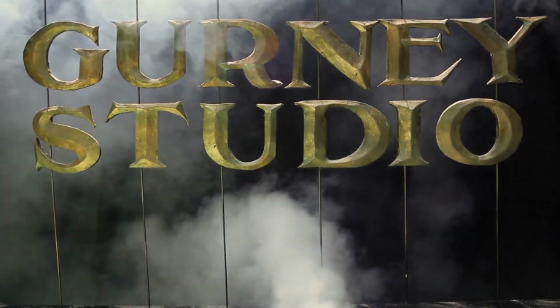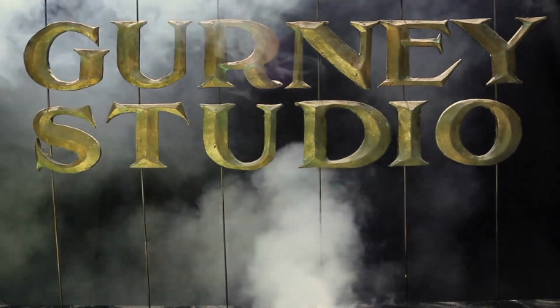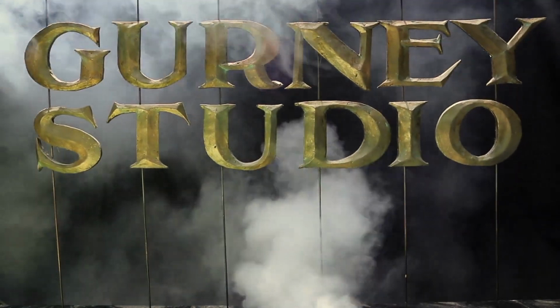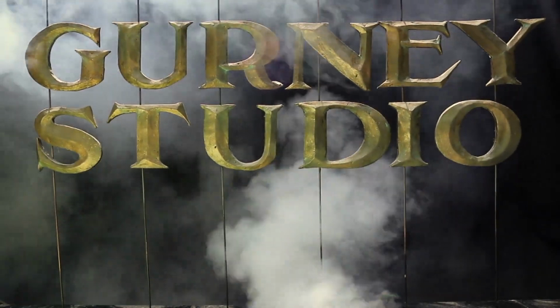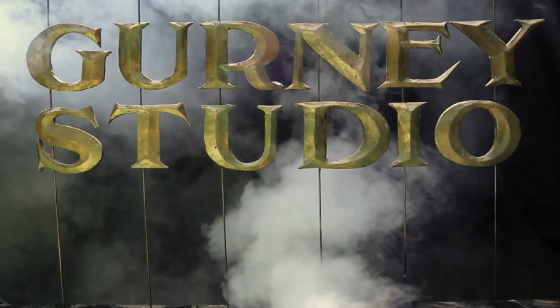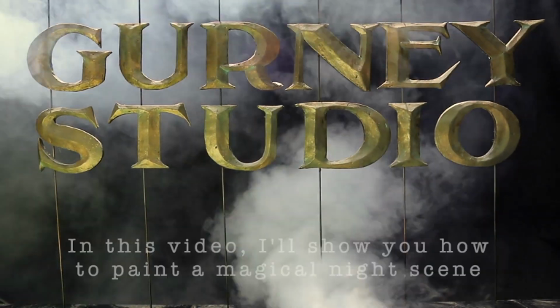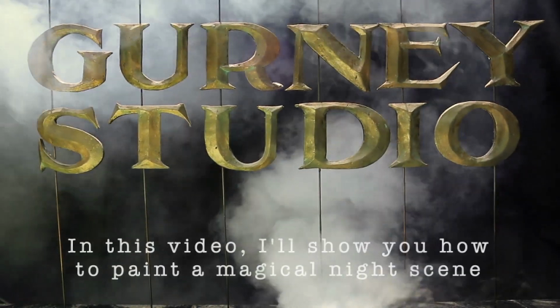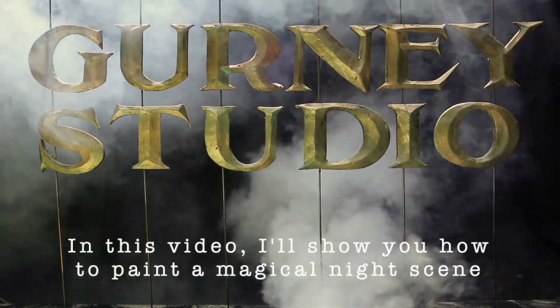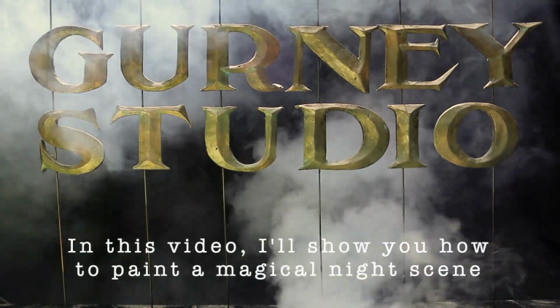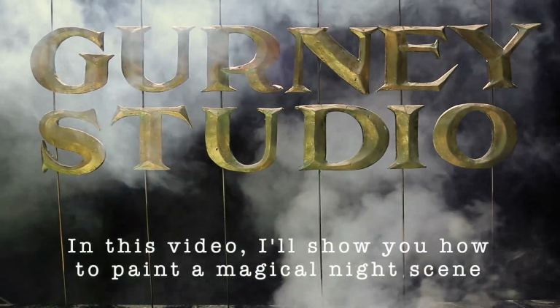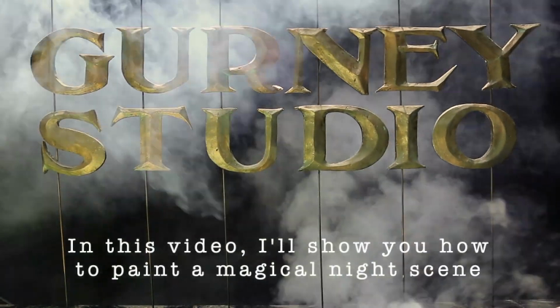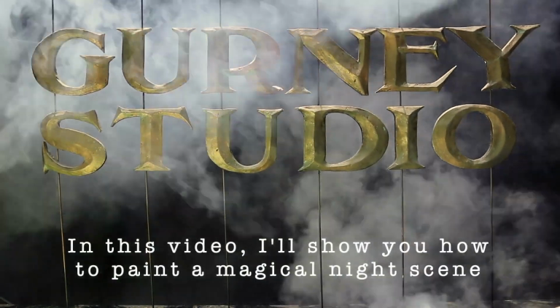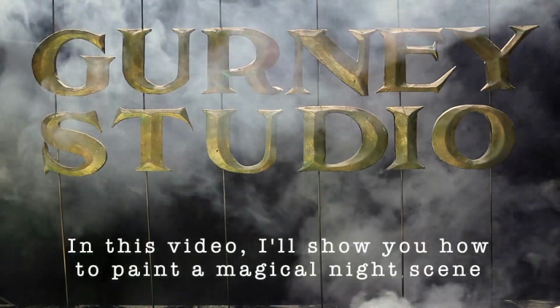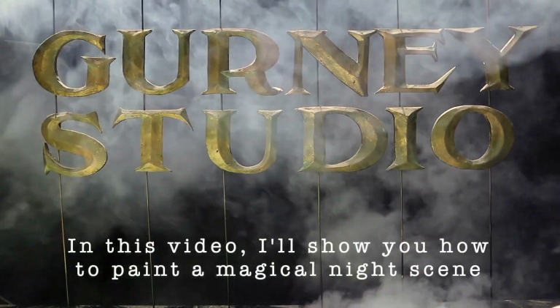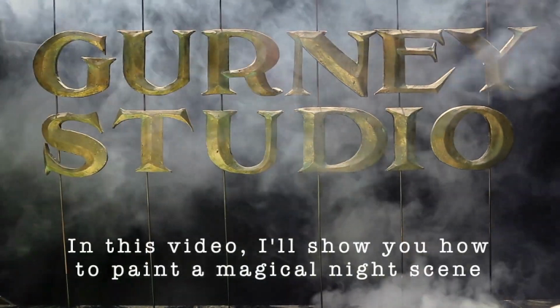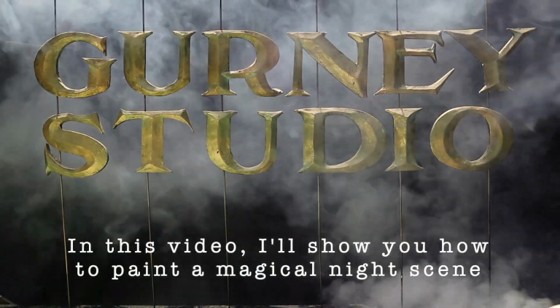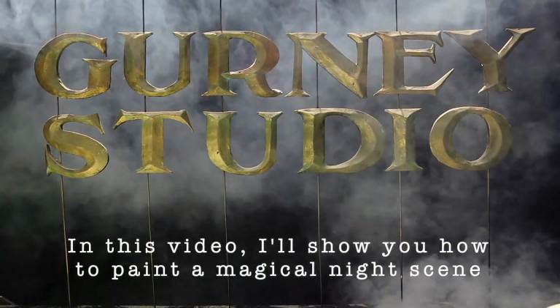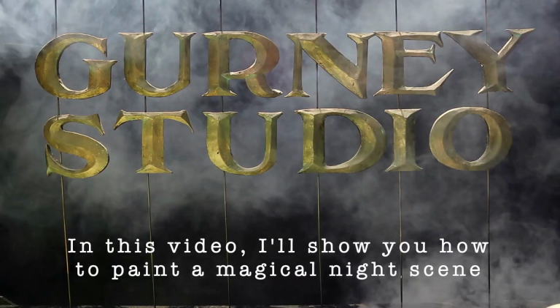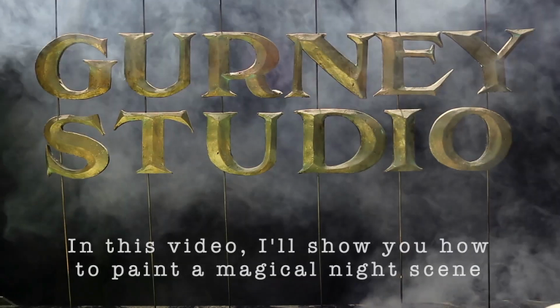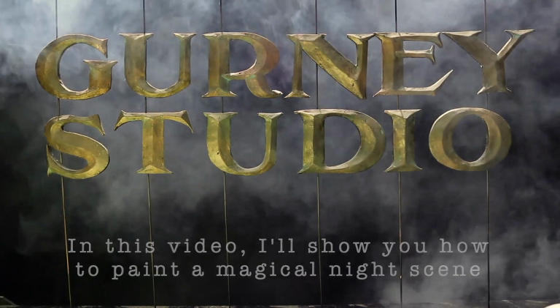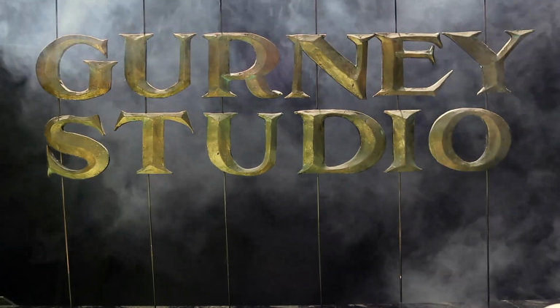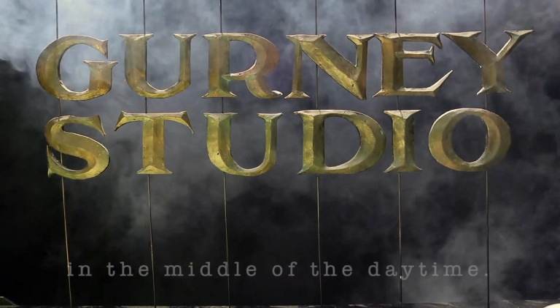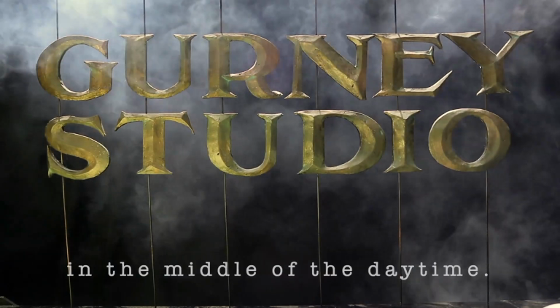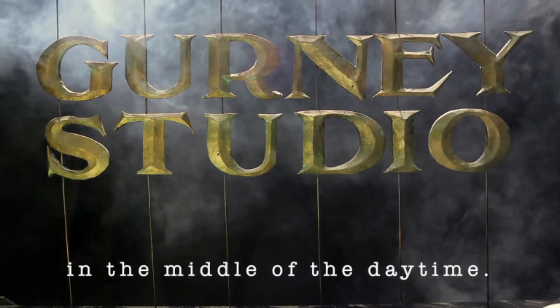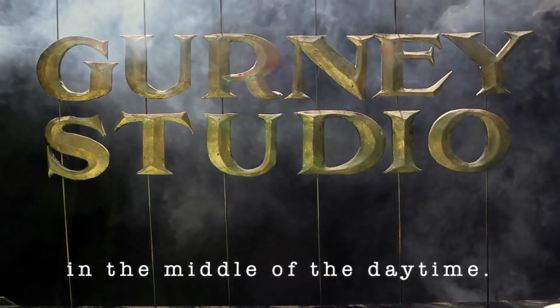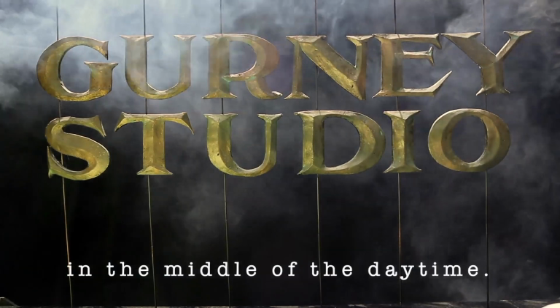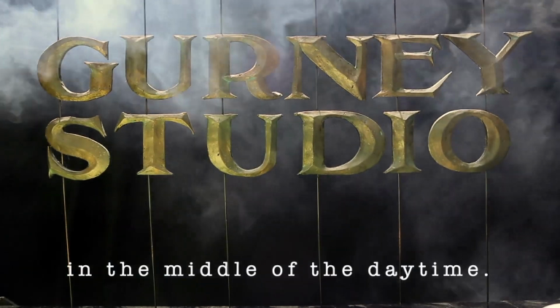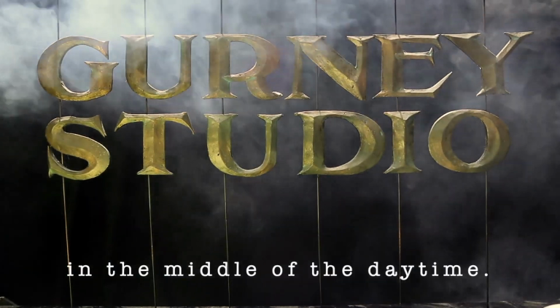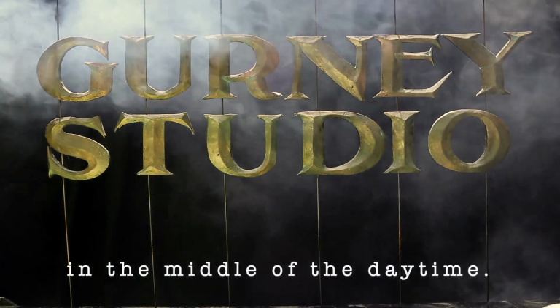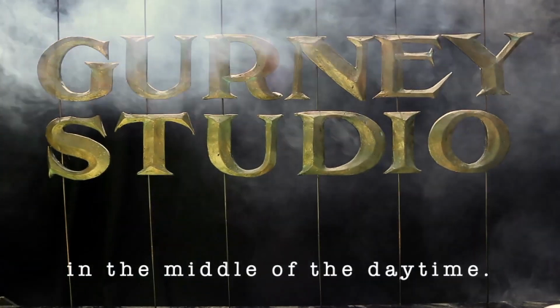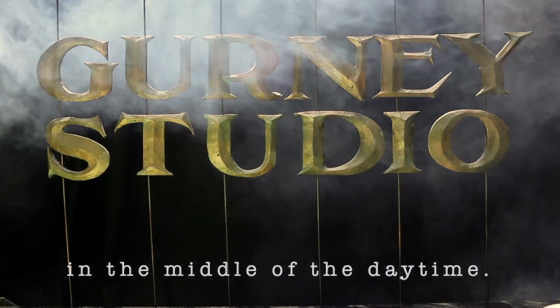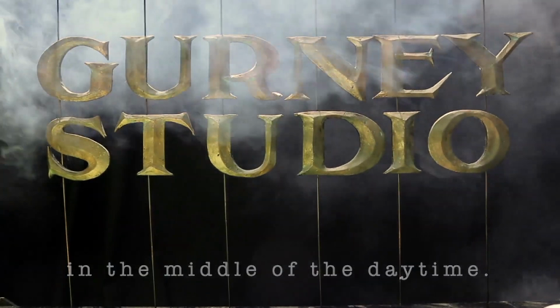In this video, I'll show you how to paint a magical night scene in the middle of the daytime.